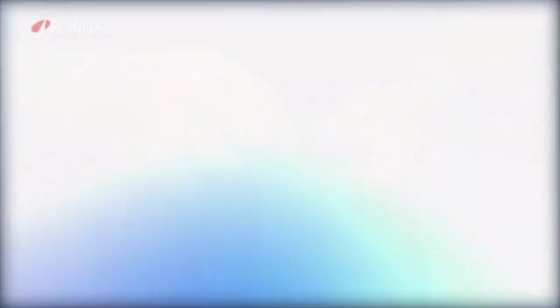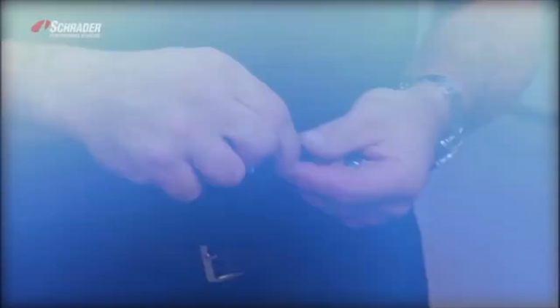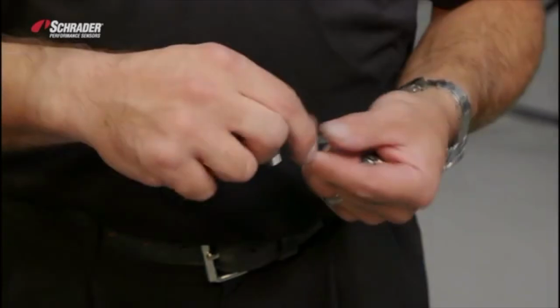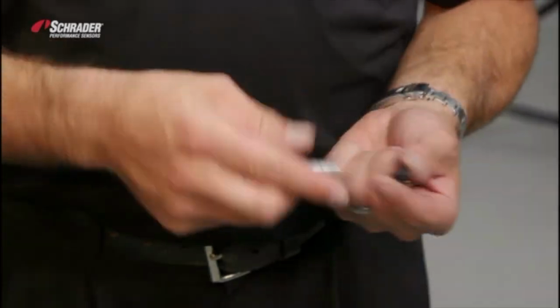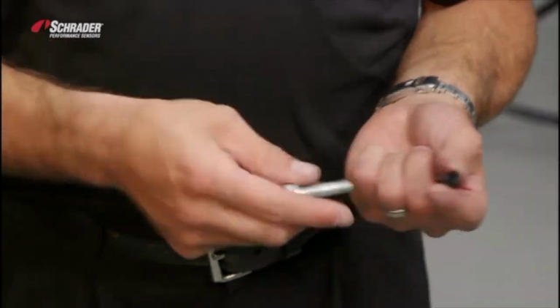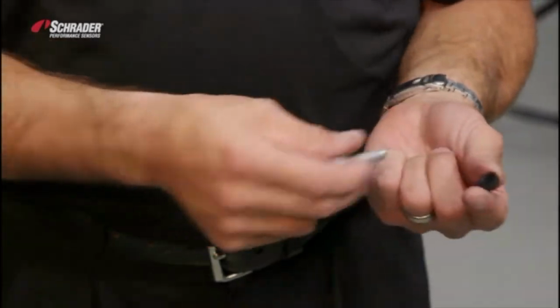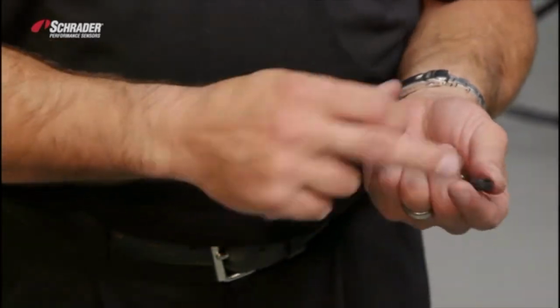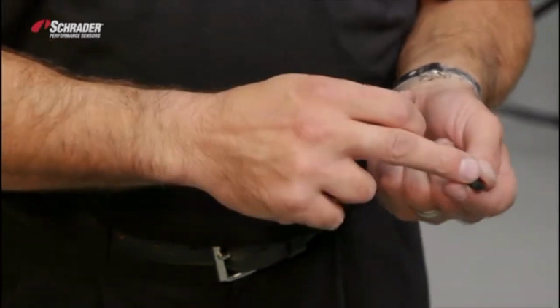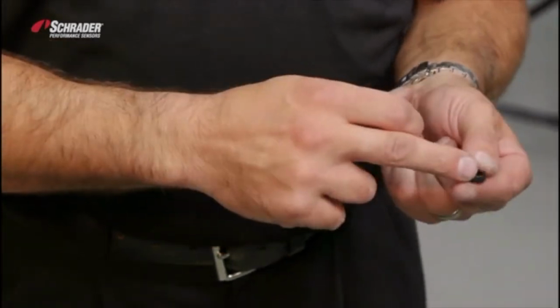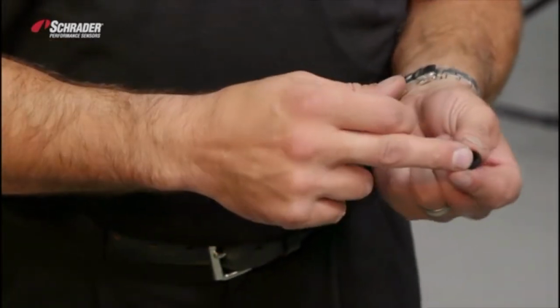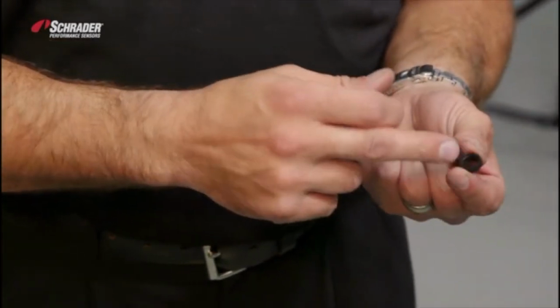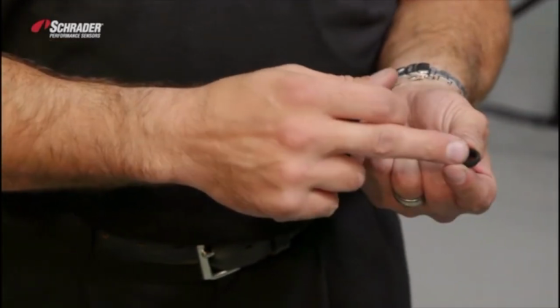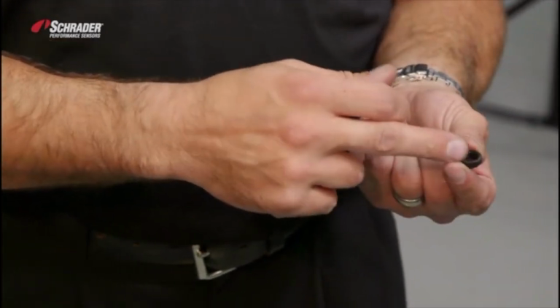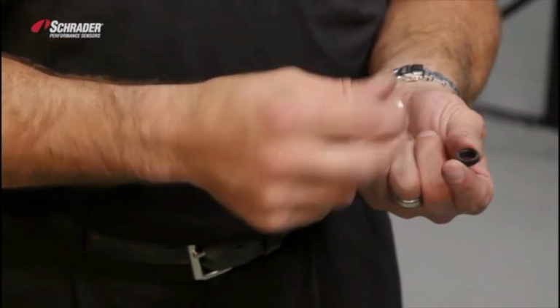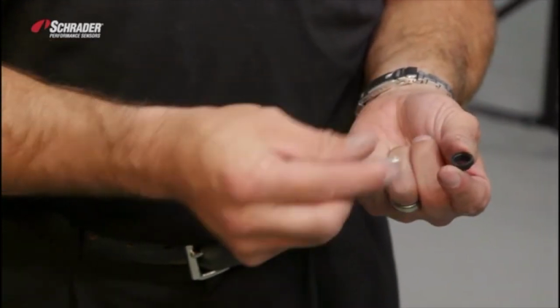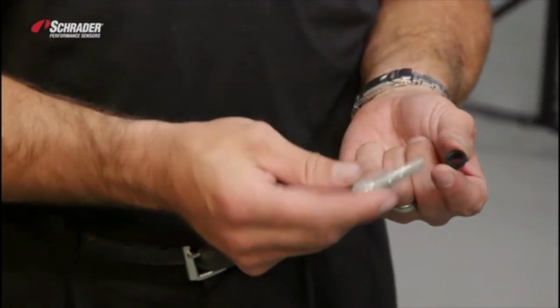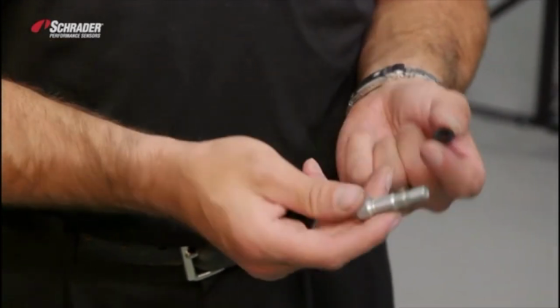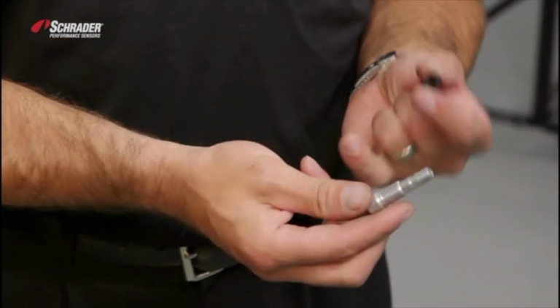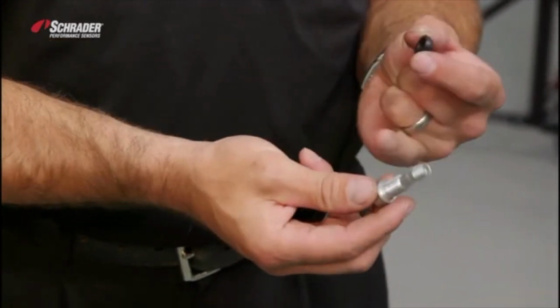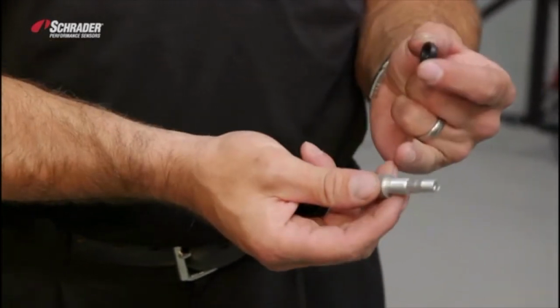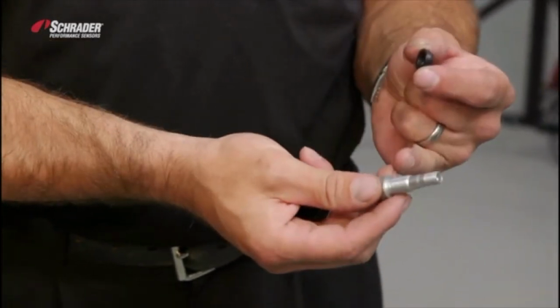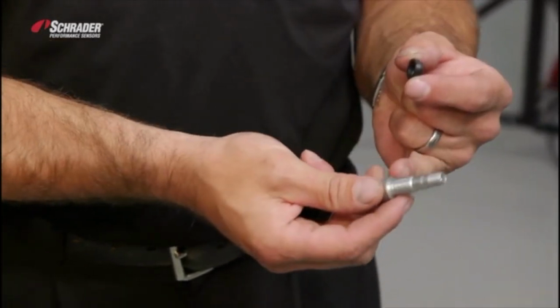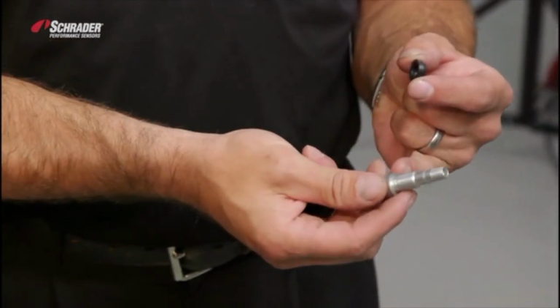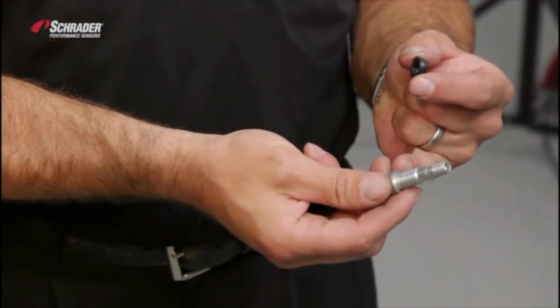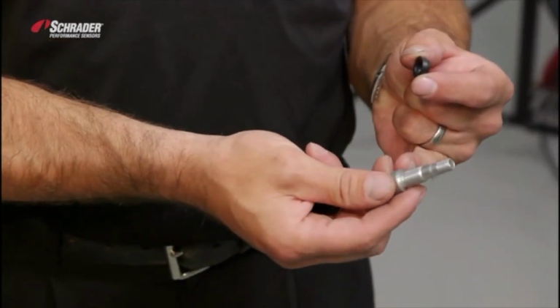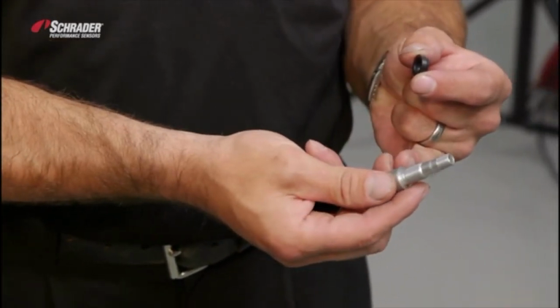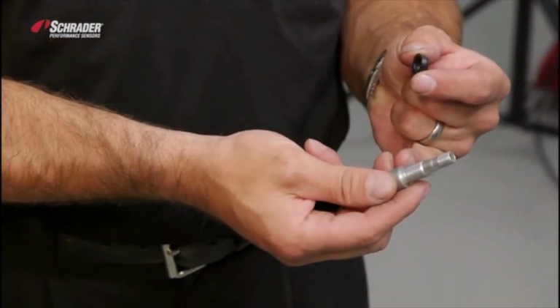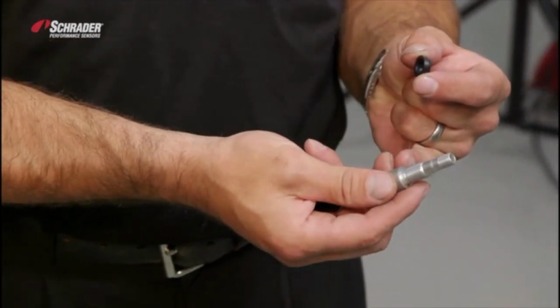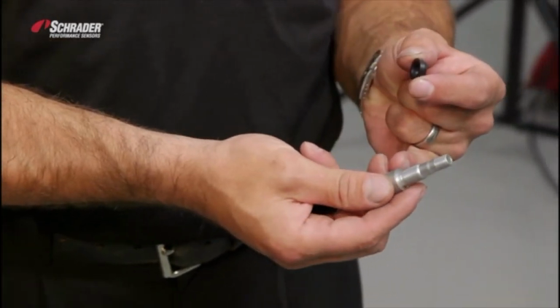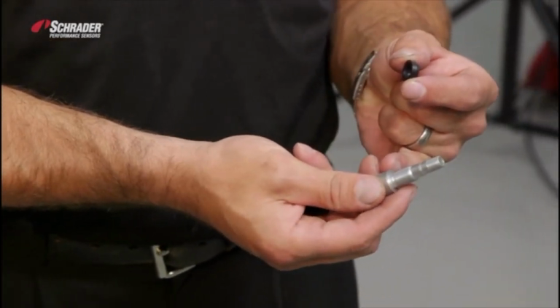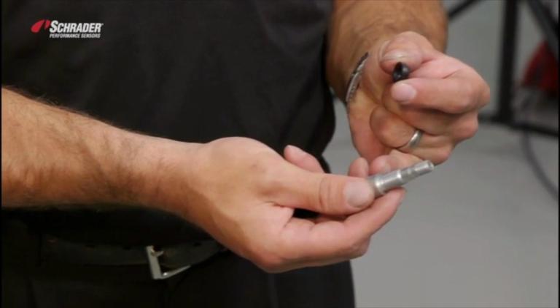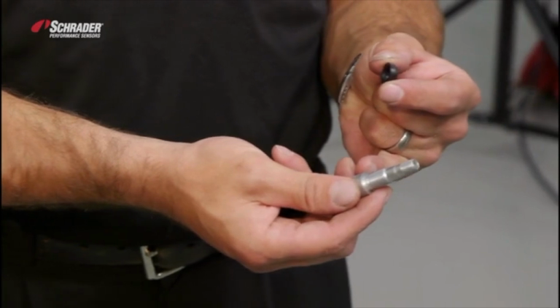Take the grommet, and make sure that the flat portion of the grommet goes to the flat portion of the valve.